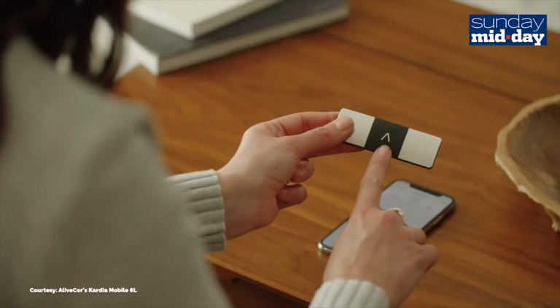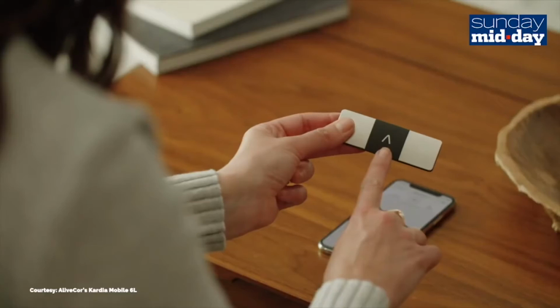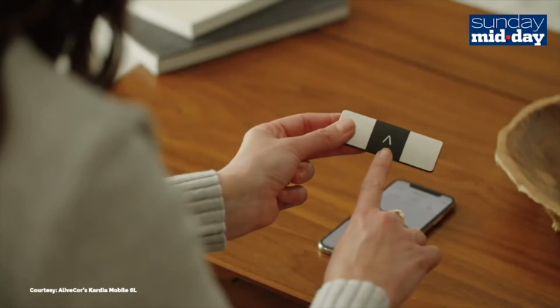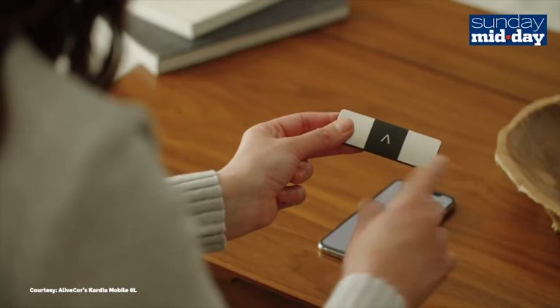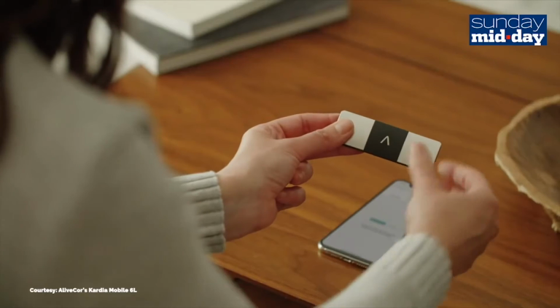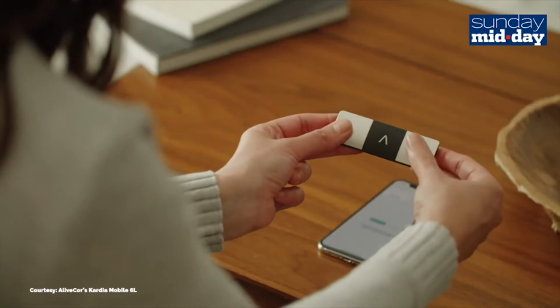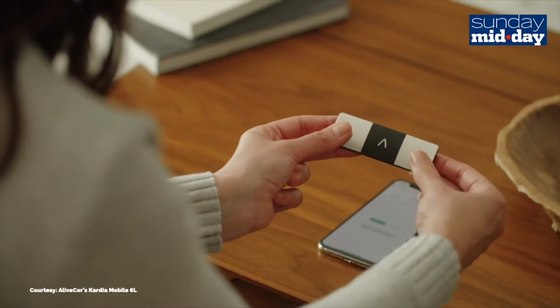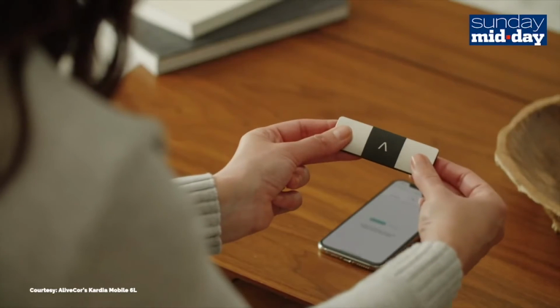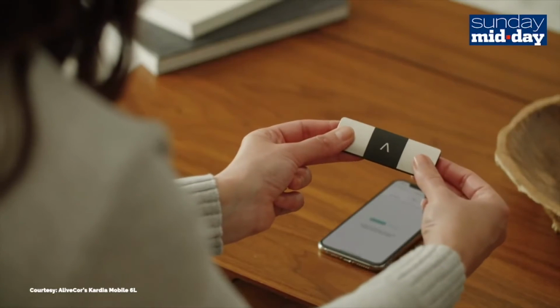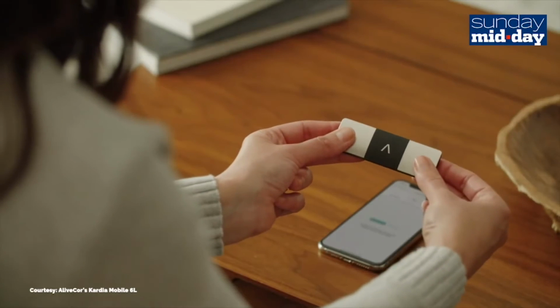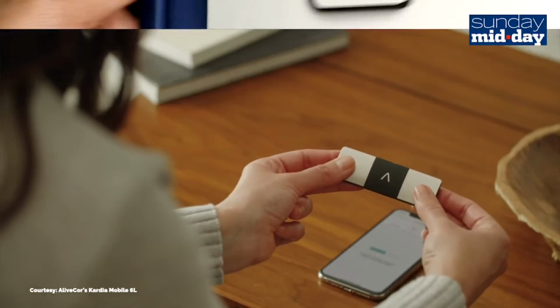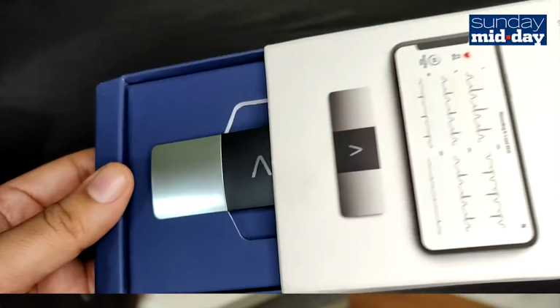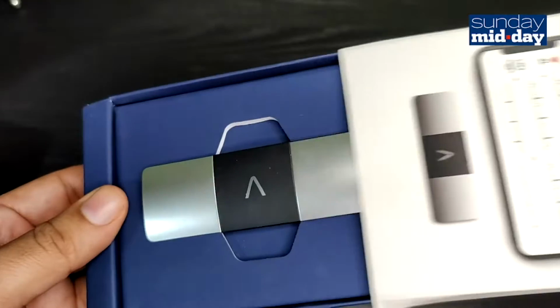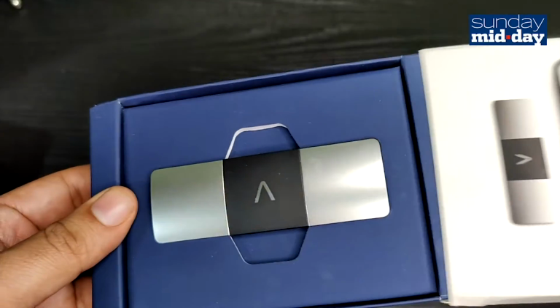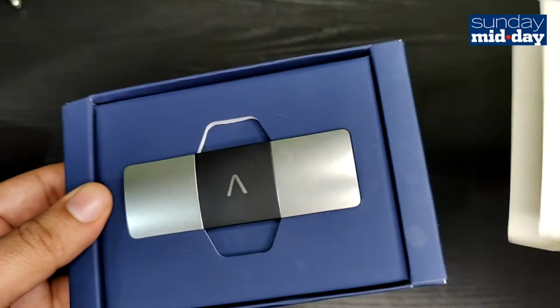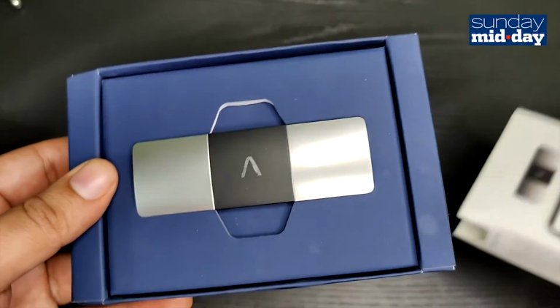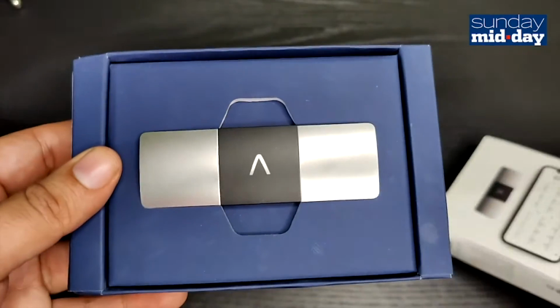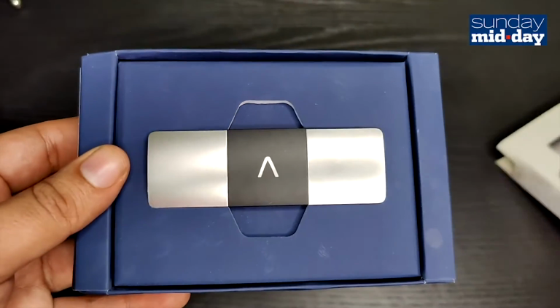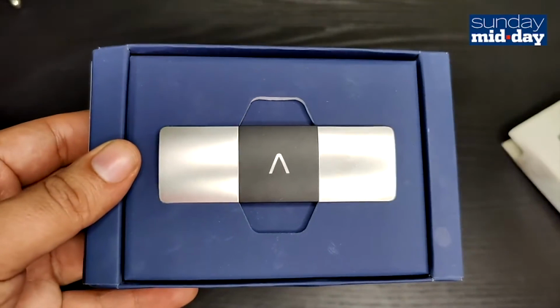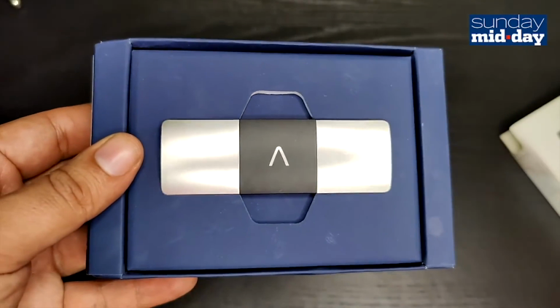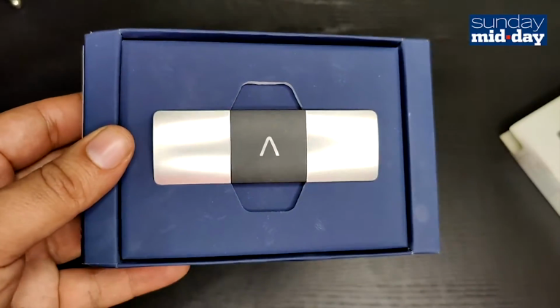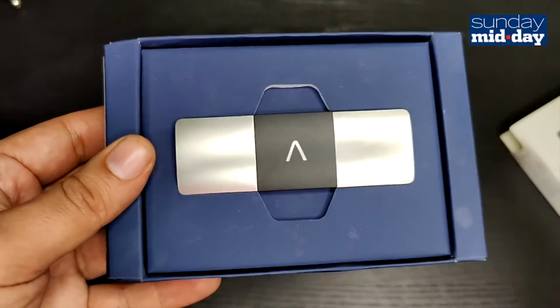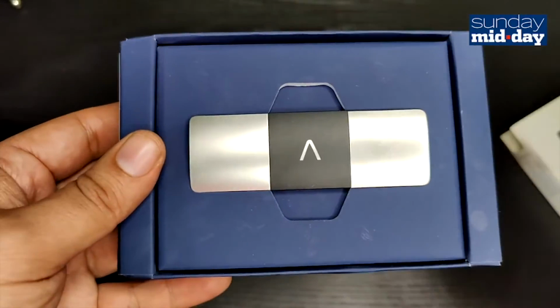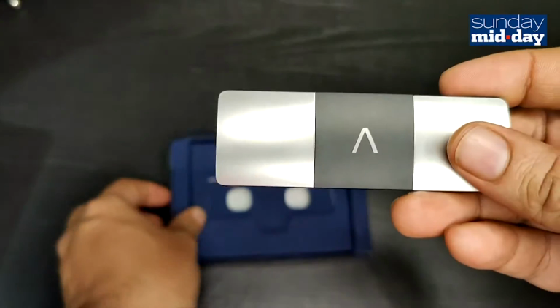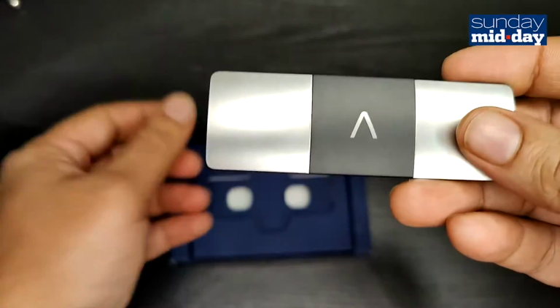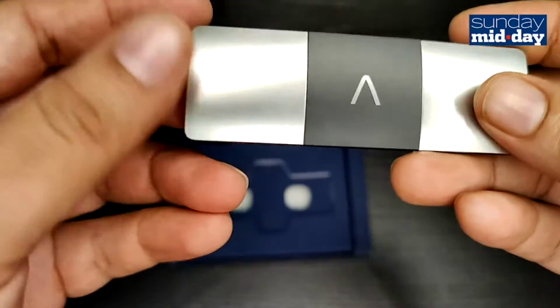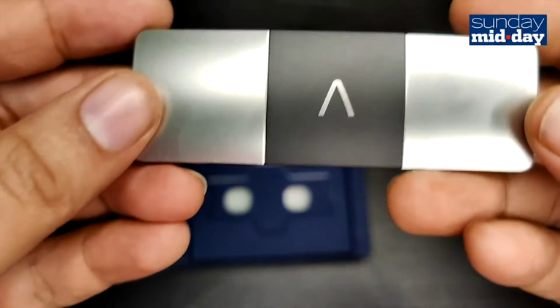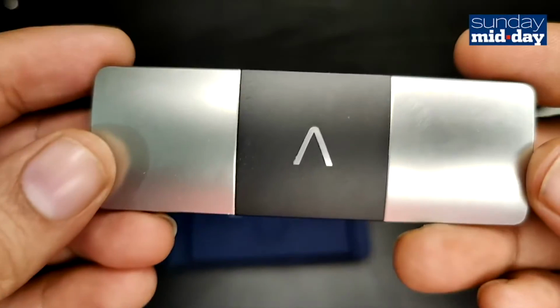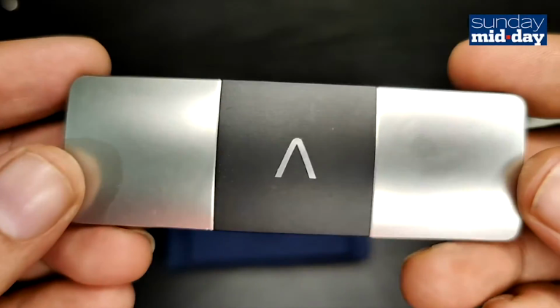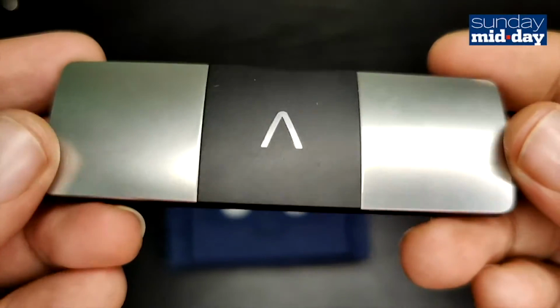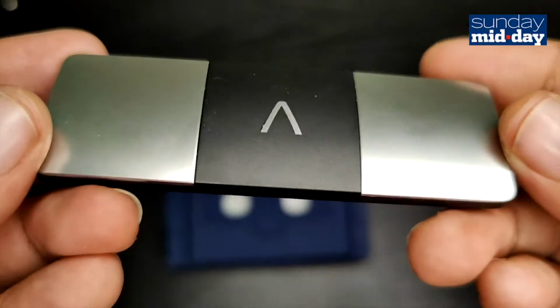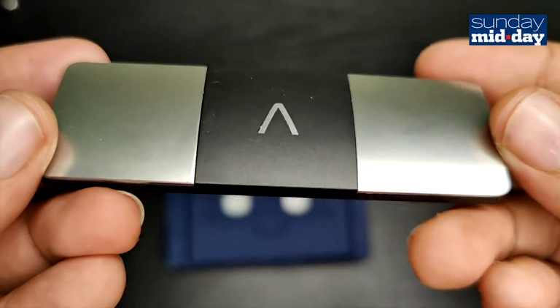All you have to do is touch it. In the box you get the device — it has 3 metal leads, which are to be used to check your EKG.